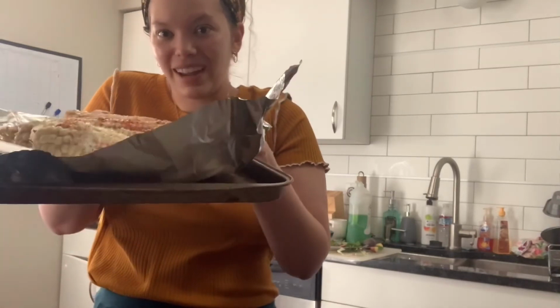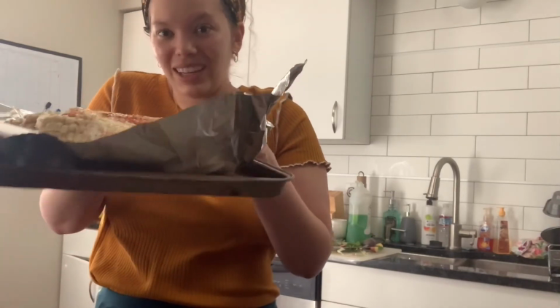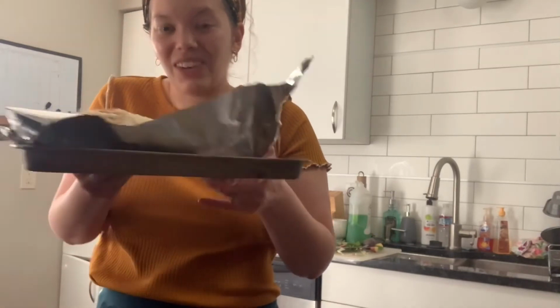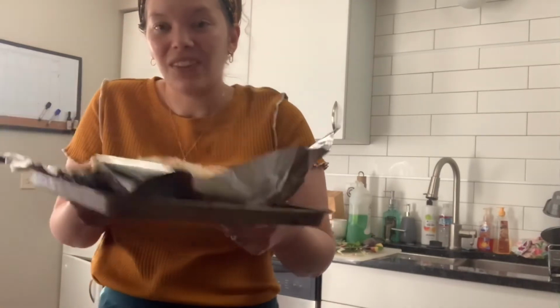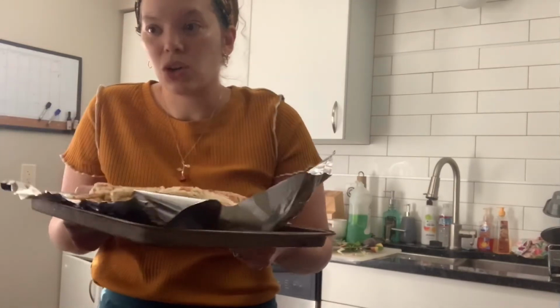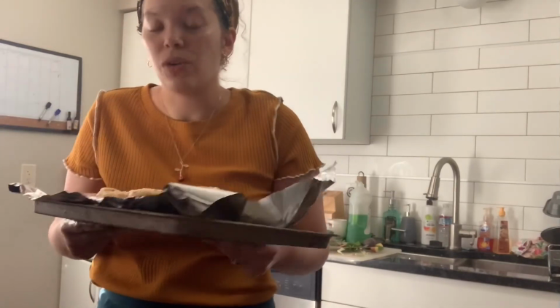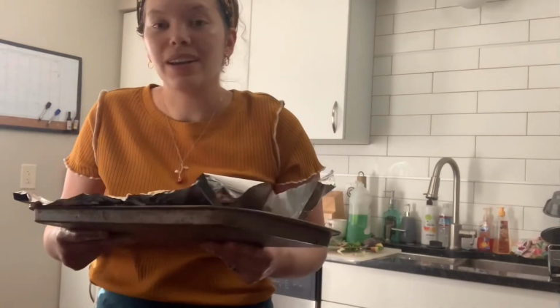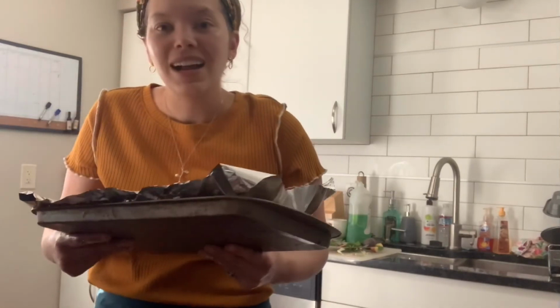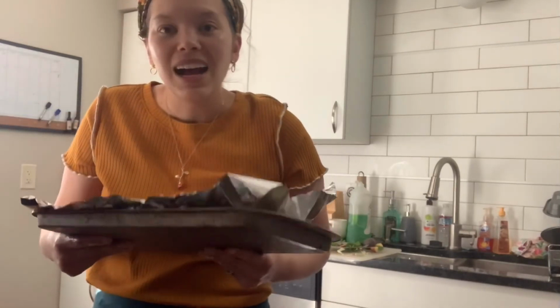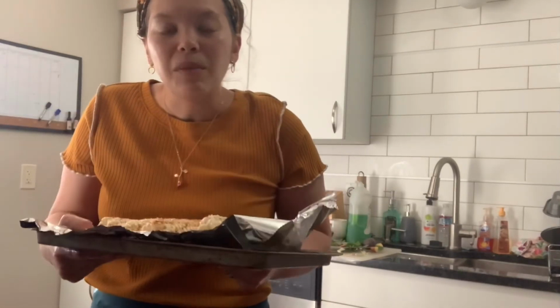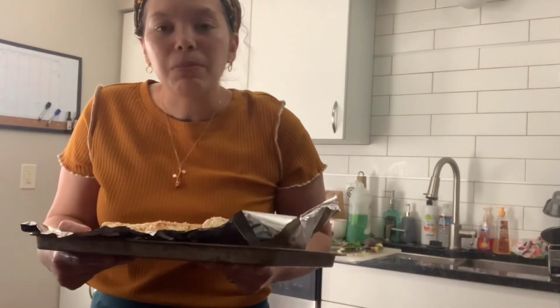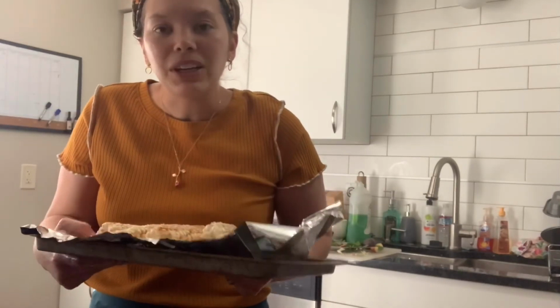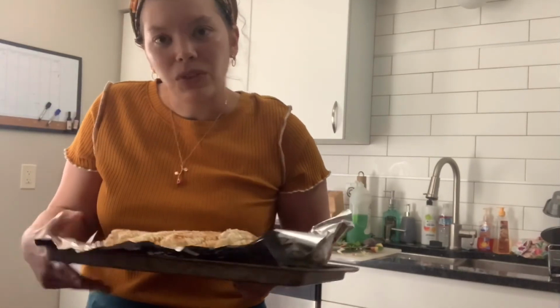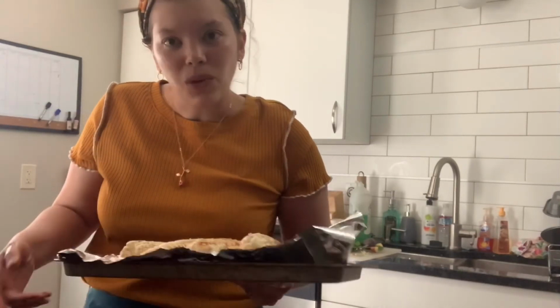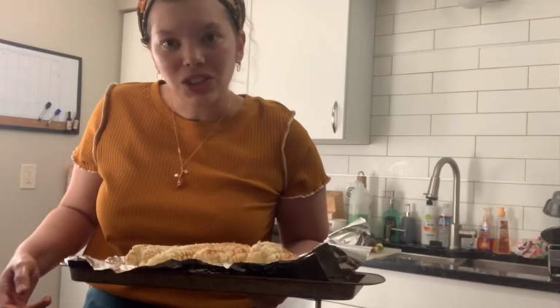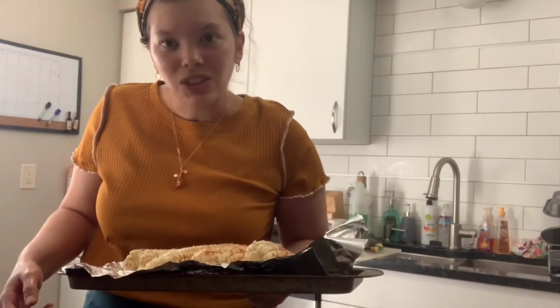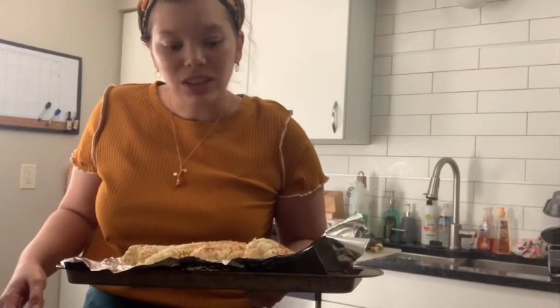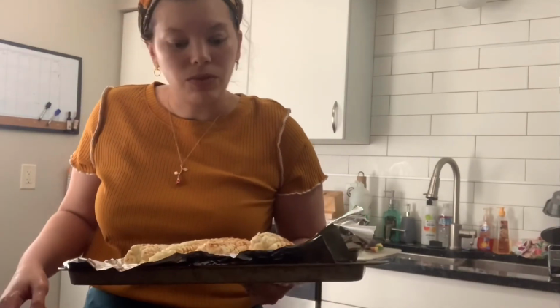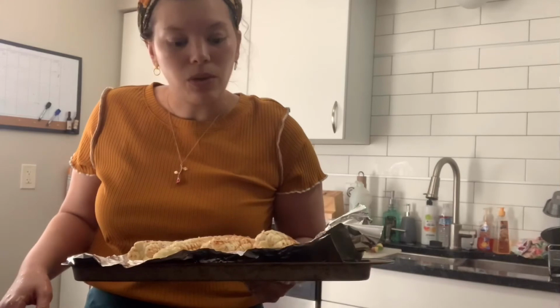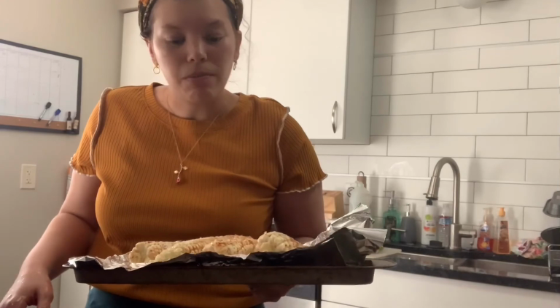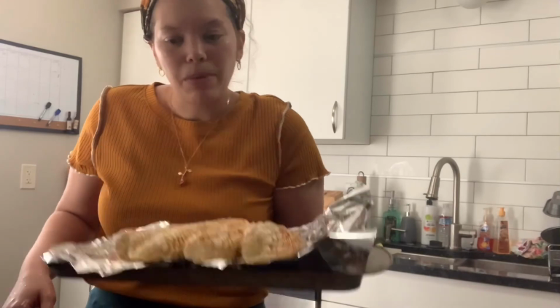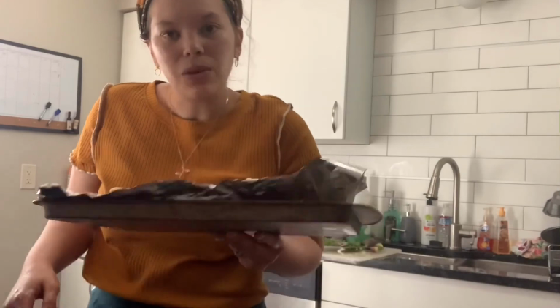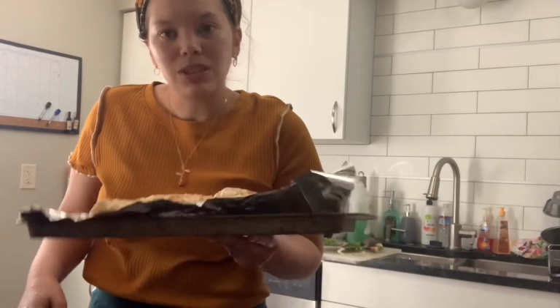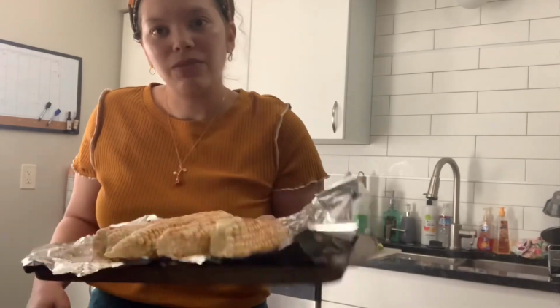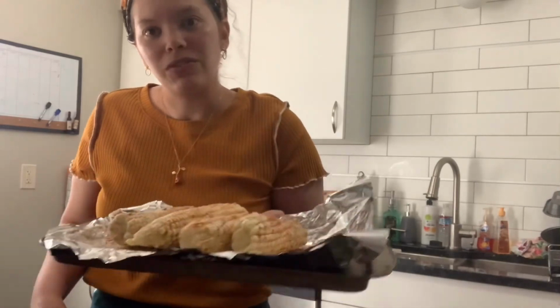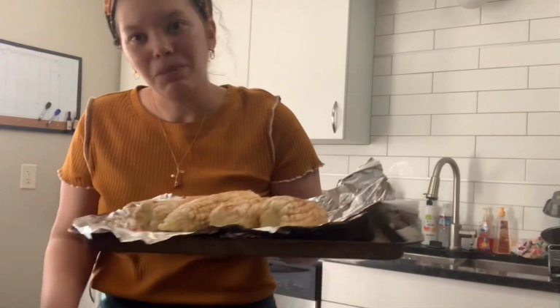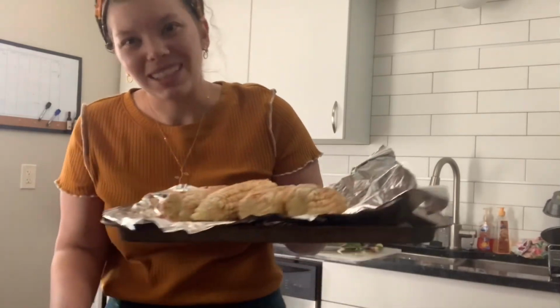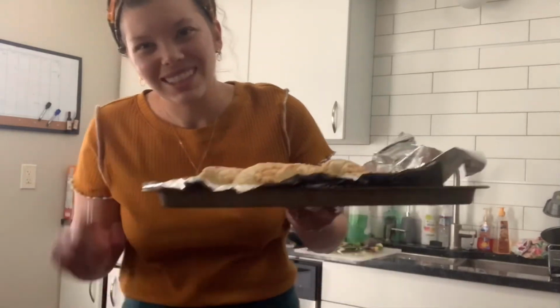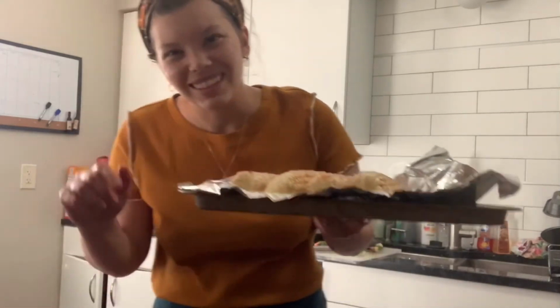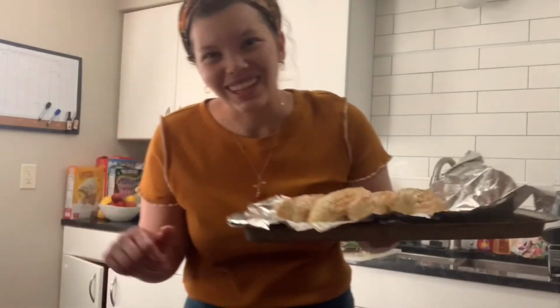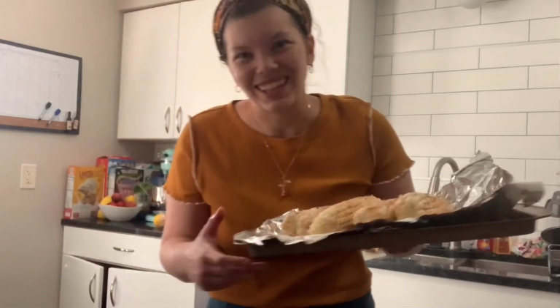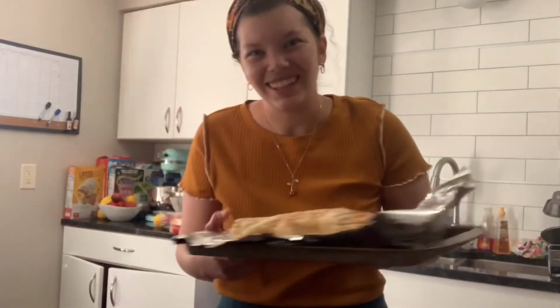I'm going to bake it at 400 degrees for about 15 minutes. Catch you guys later!